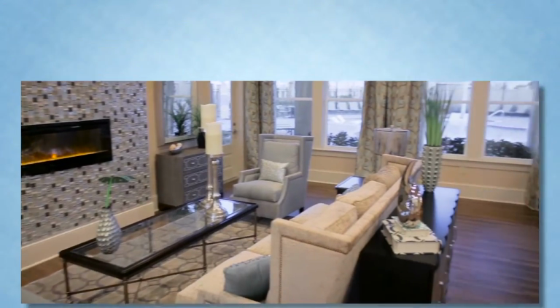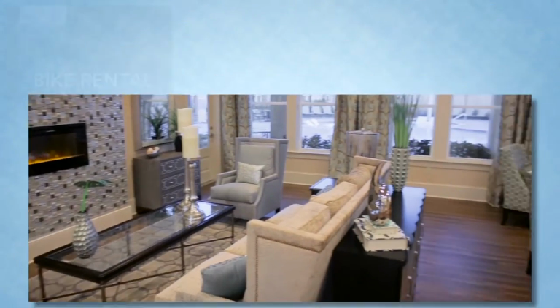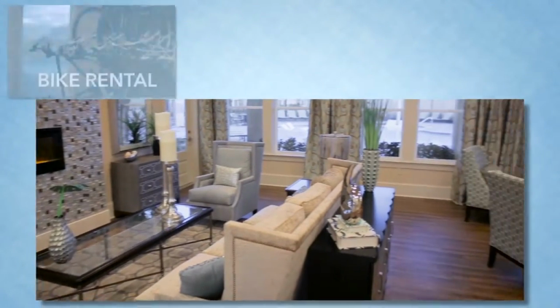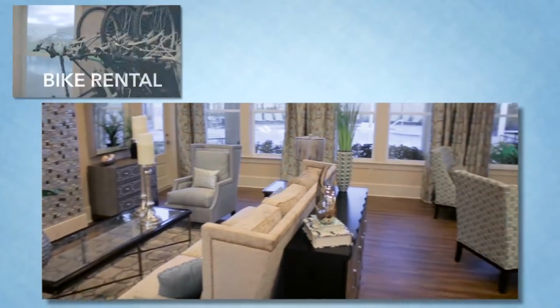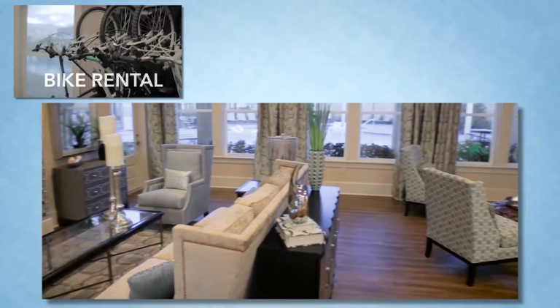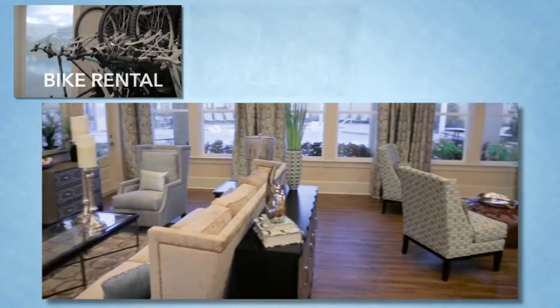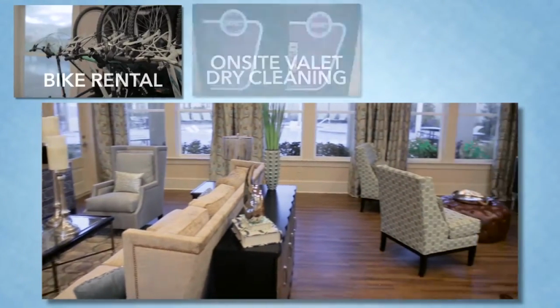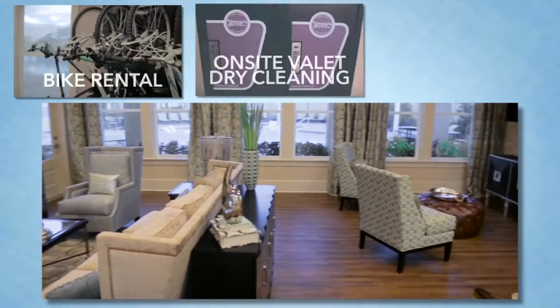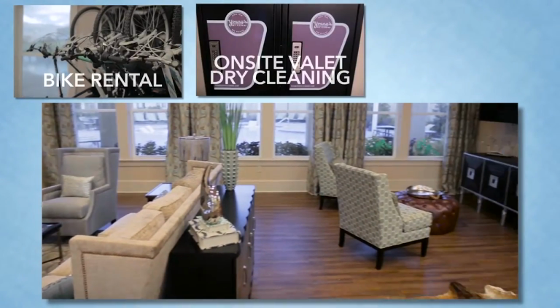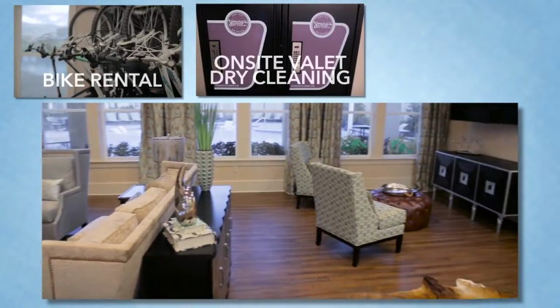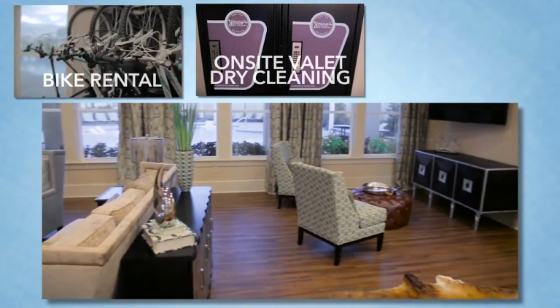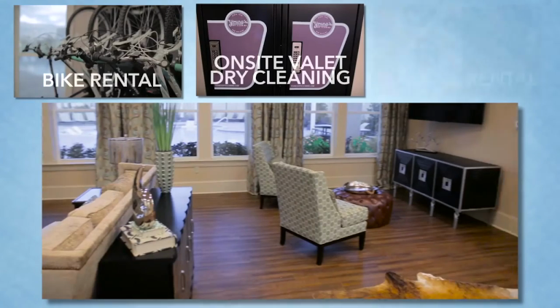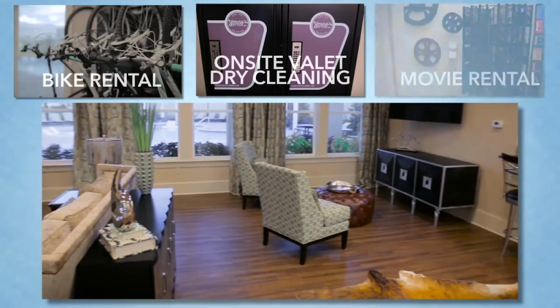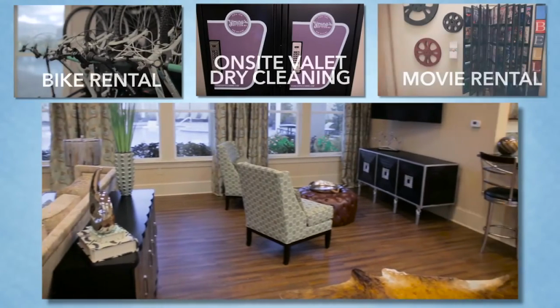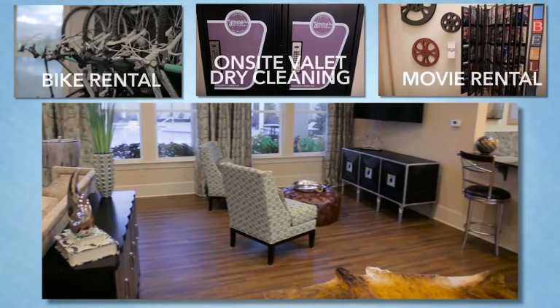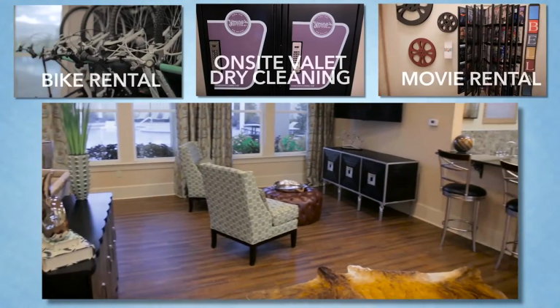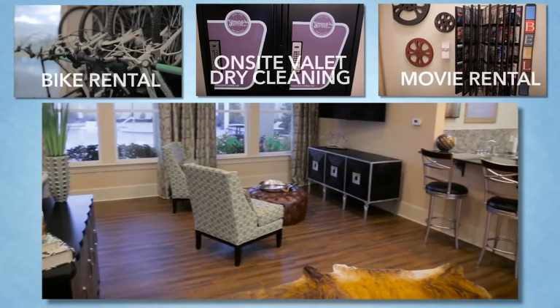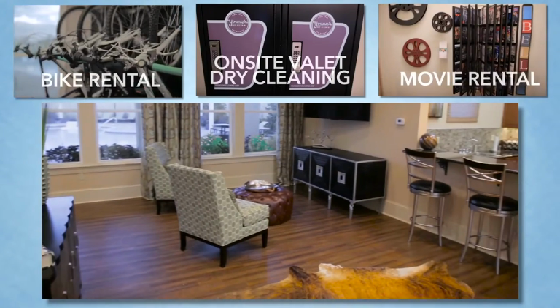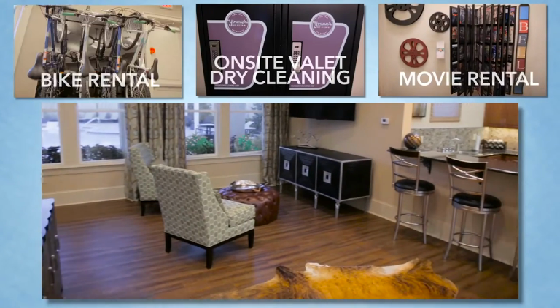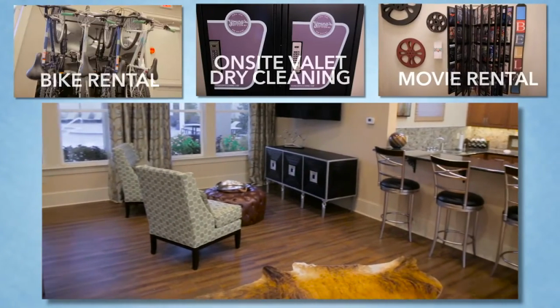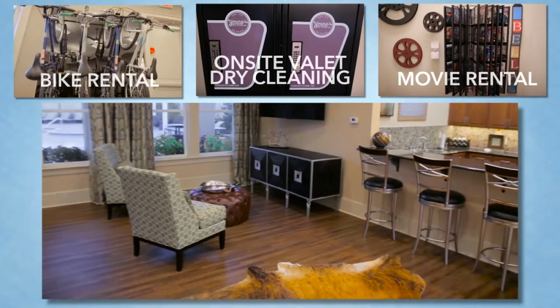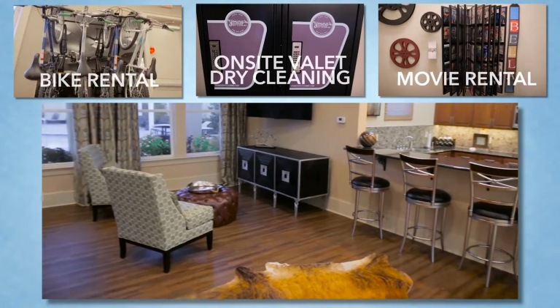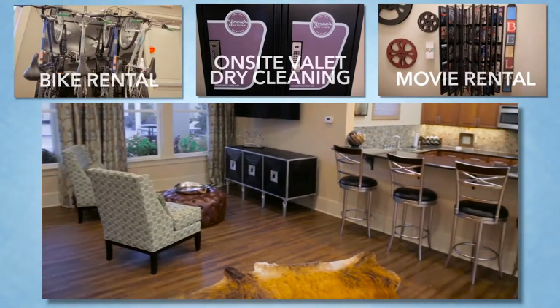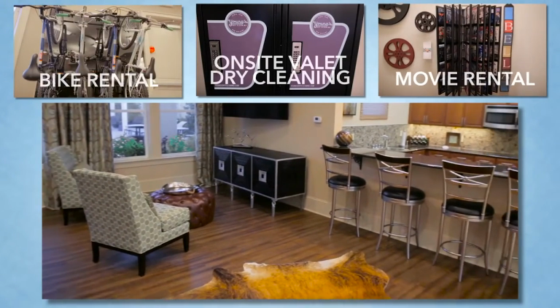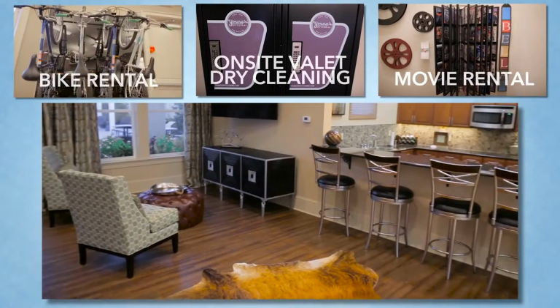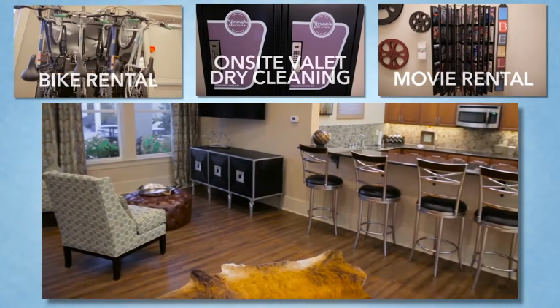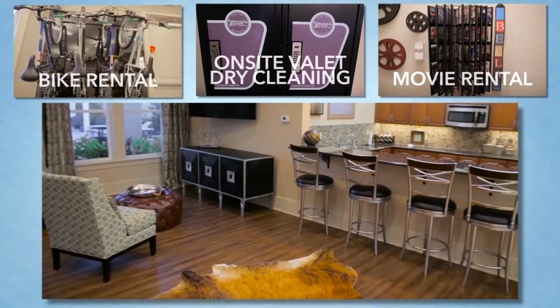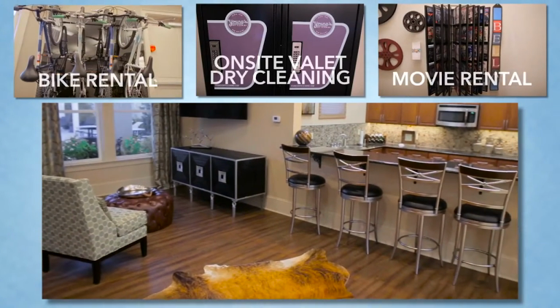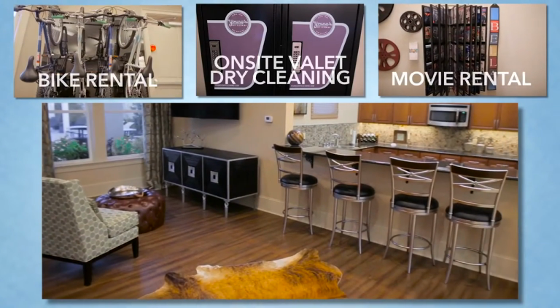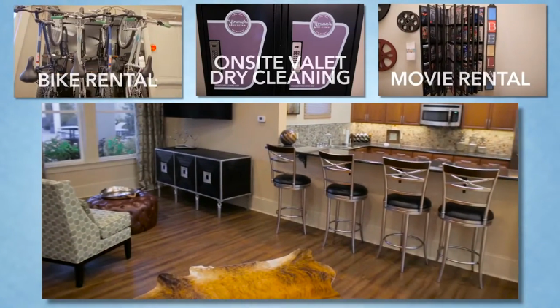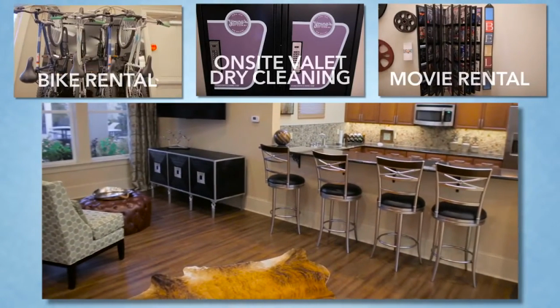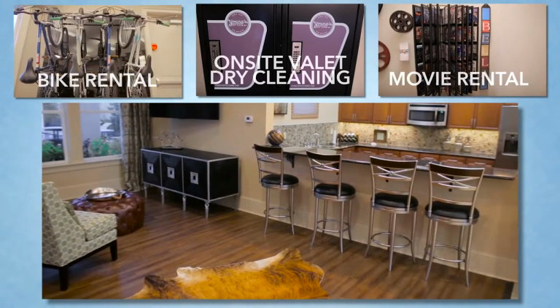Bike rentals, on-site valet dry cleaning, movie rentals, and more — Bella Ridge truly caters to all of your needs.